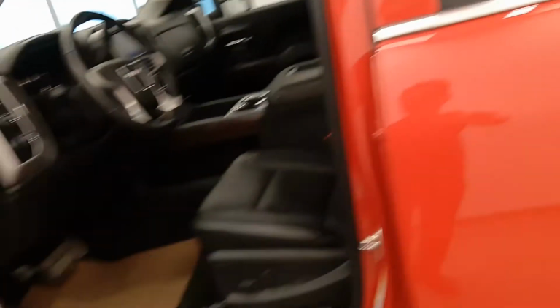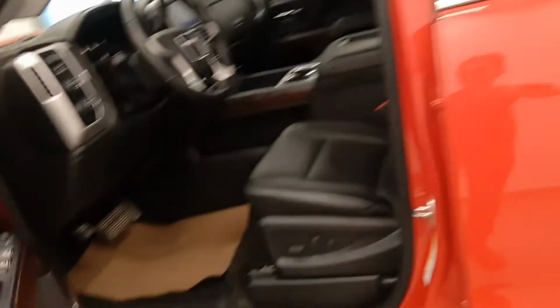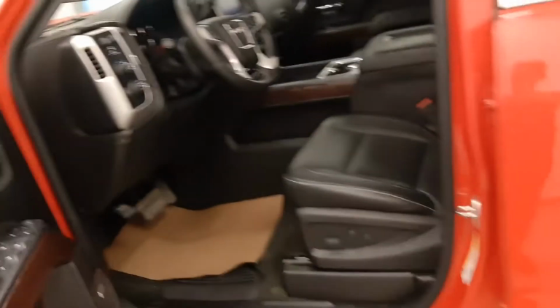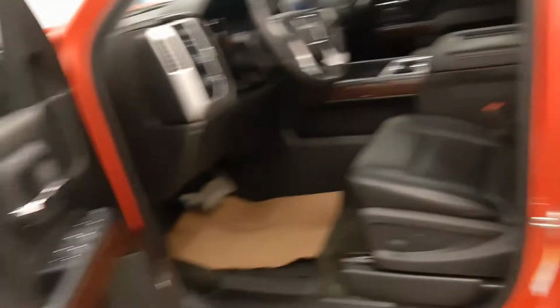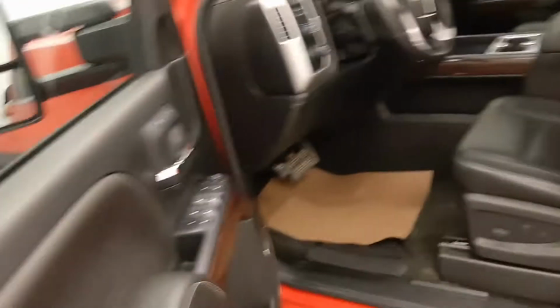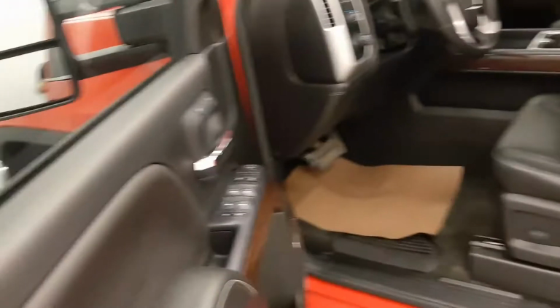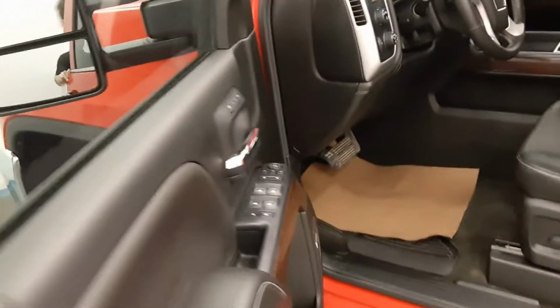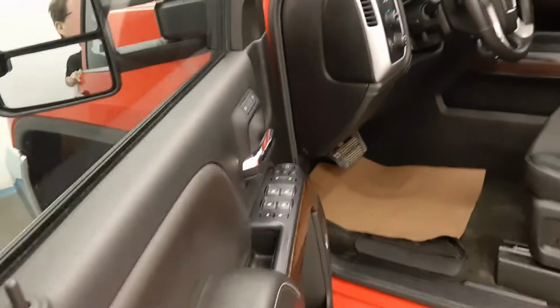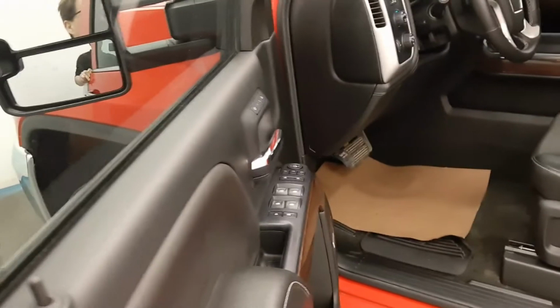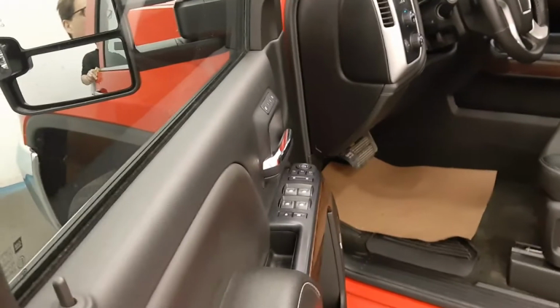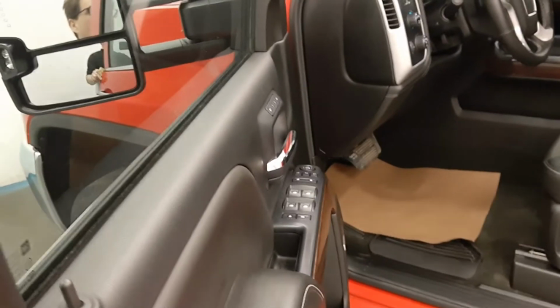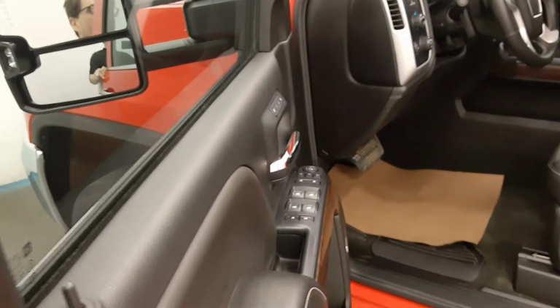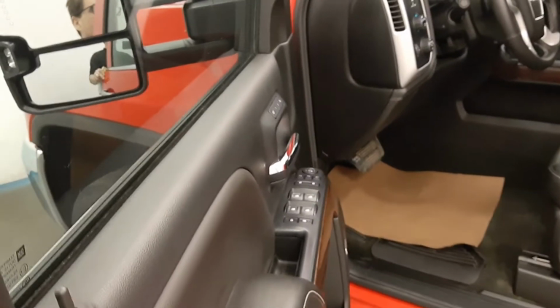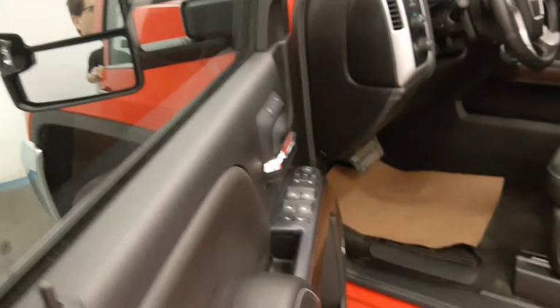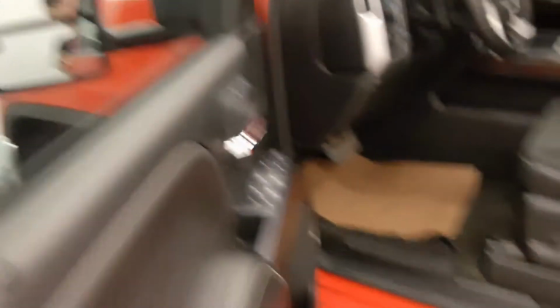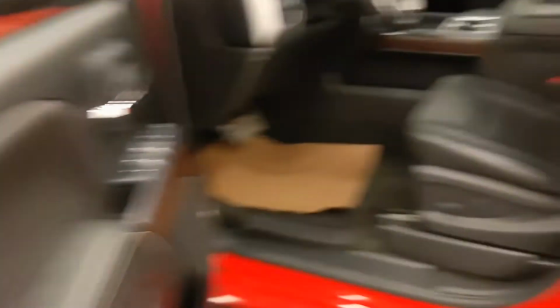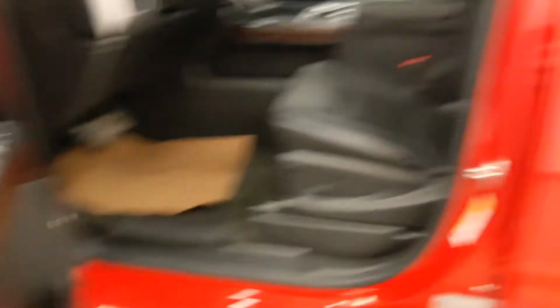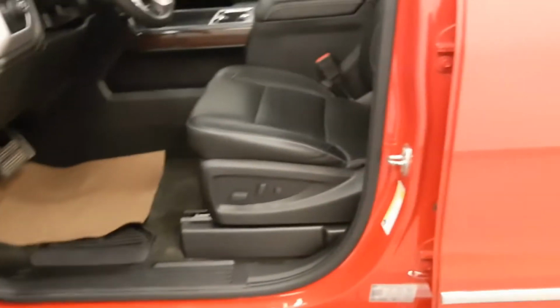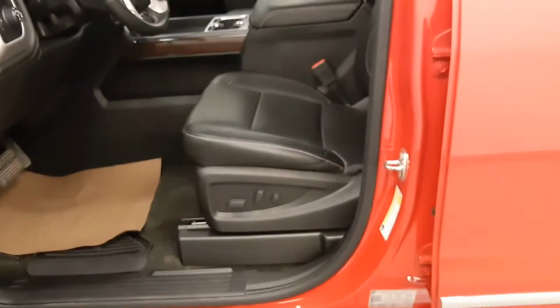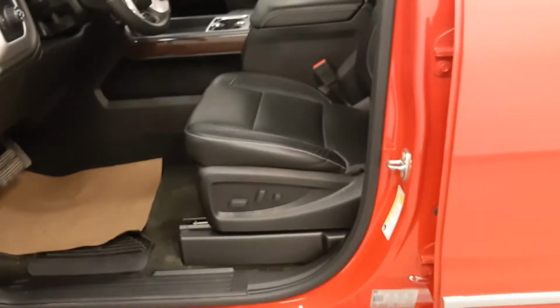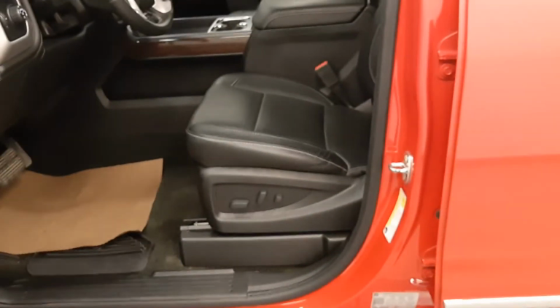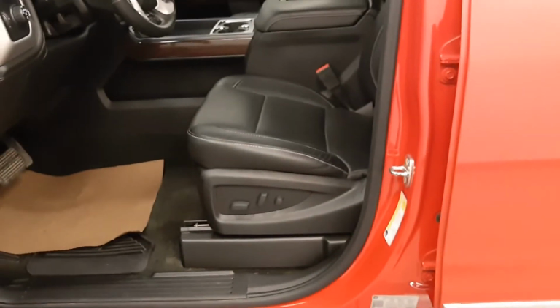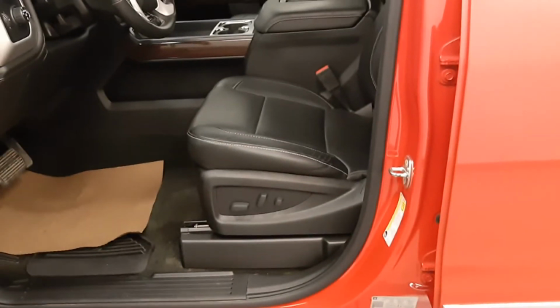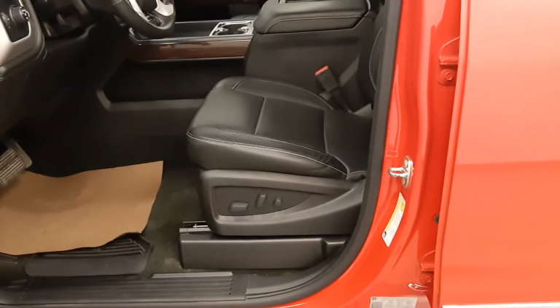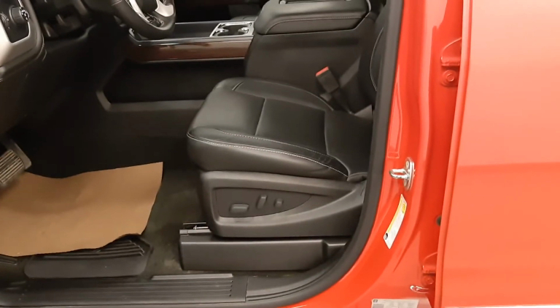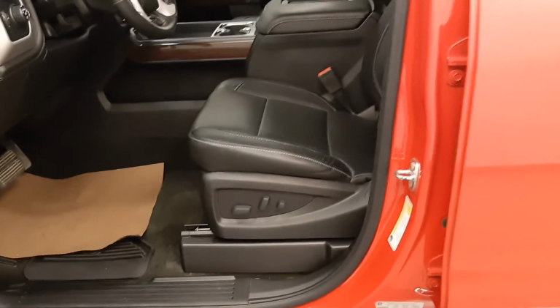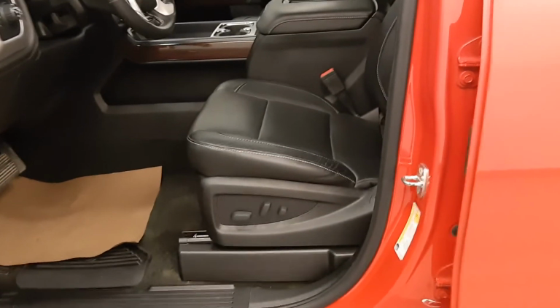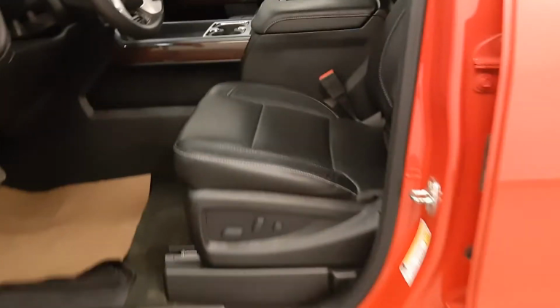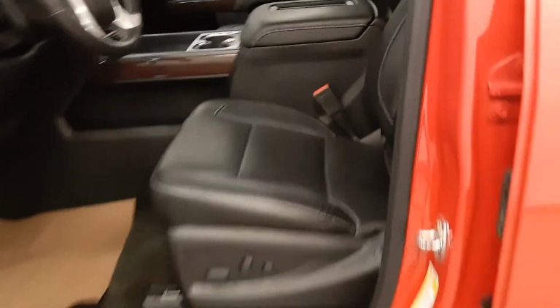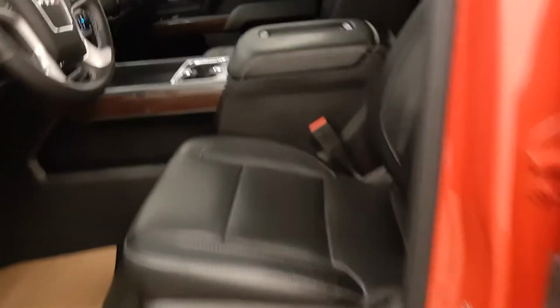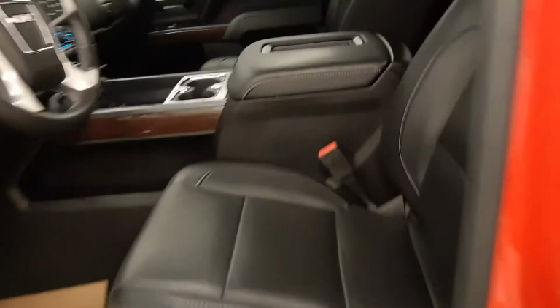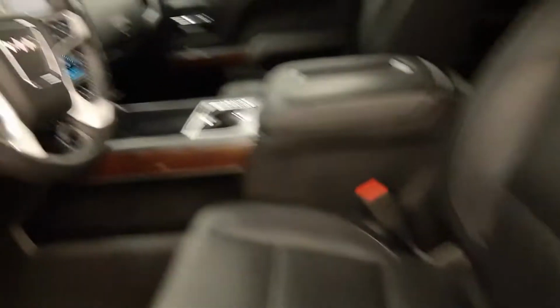Inside, power windows, power door locks, power mirrors. We have a power seat with full lumbar support, all with memory.